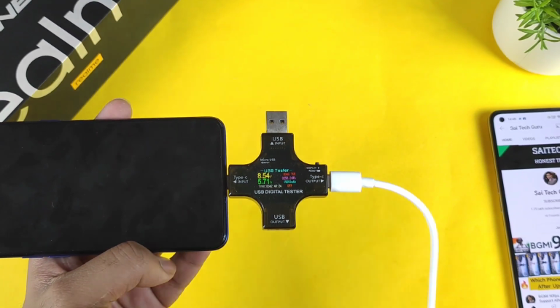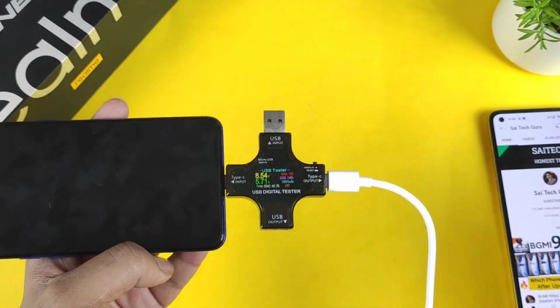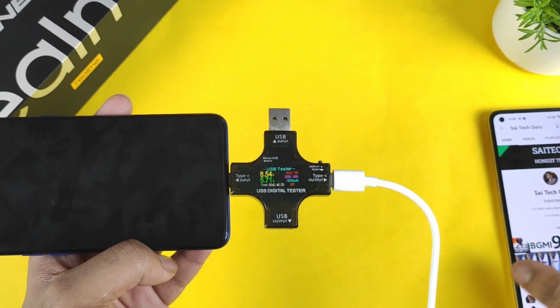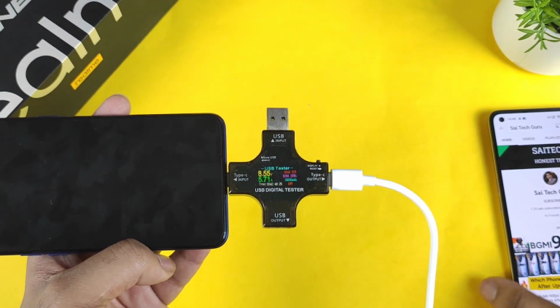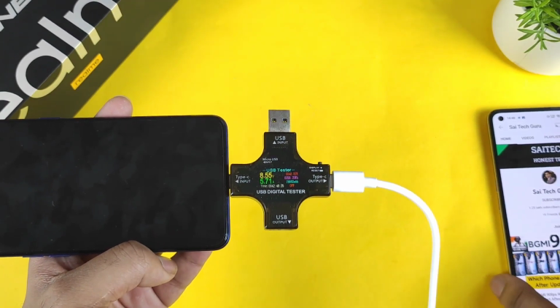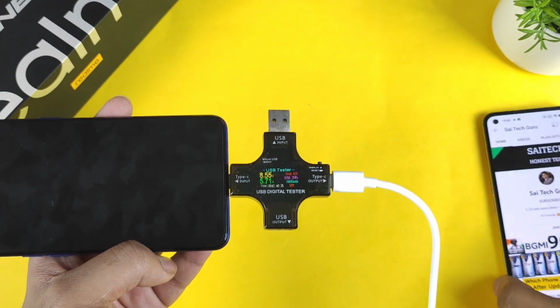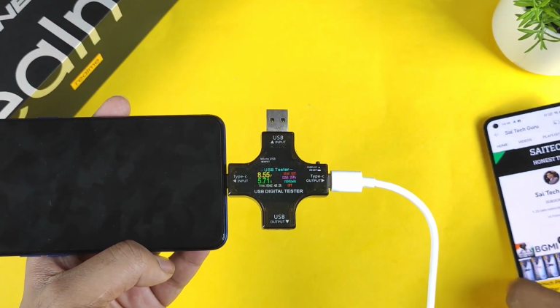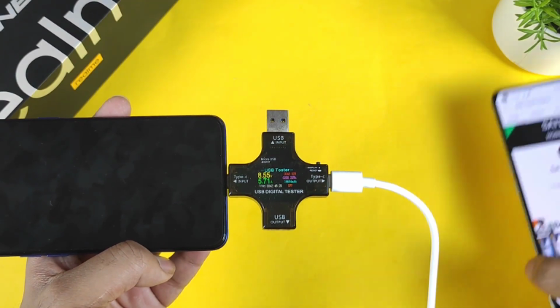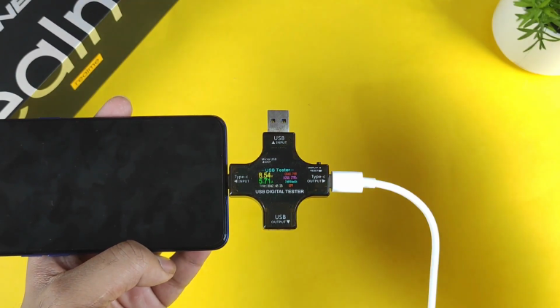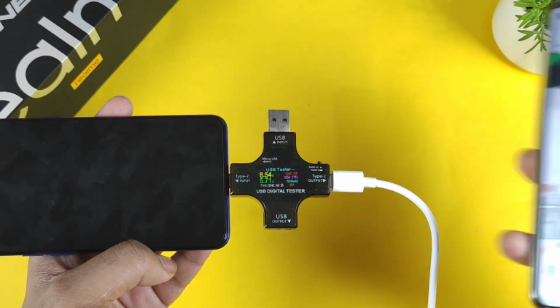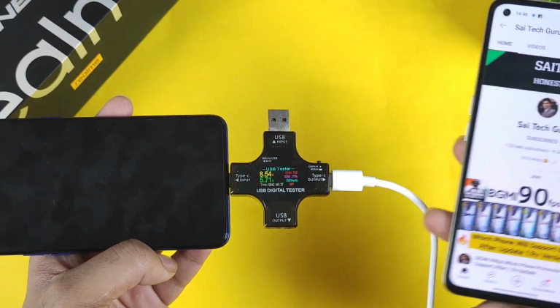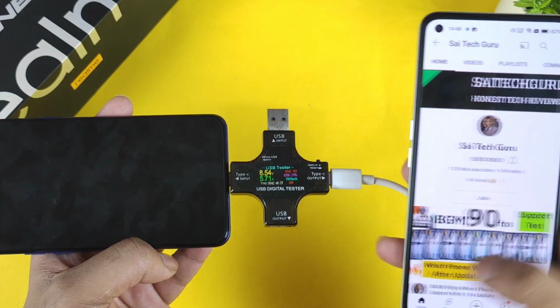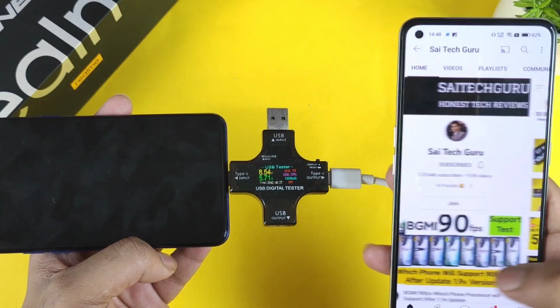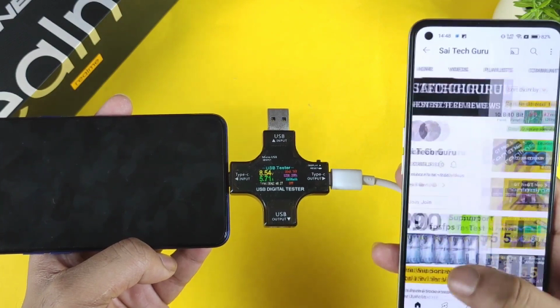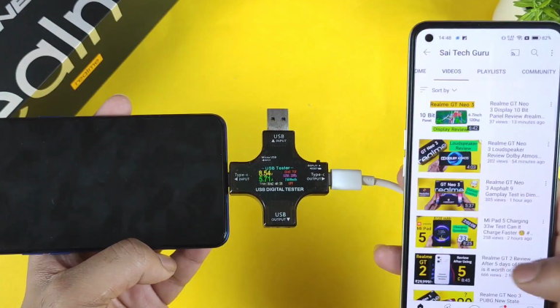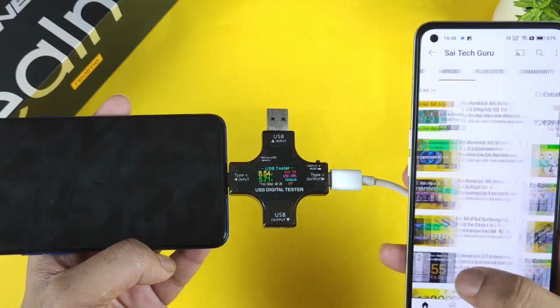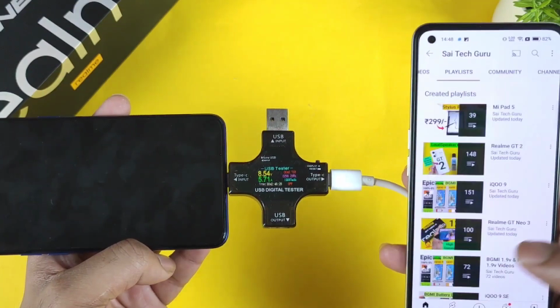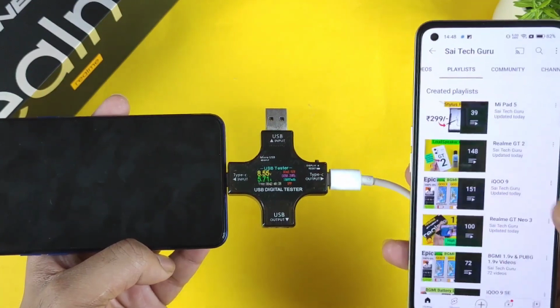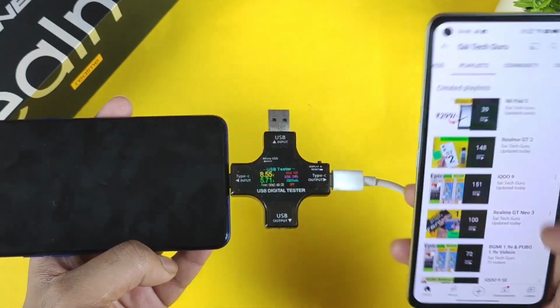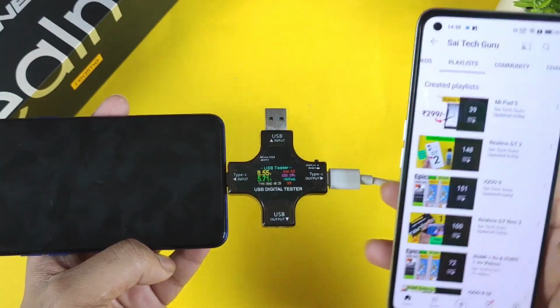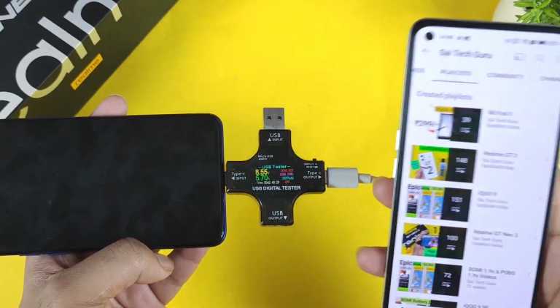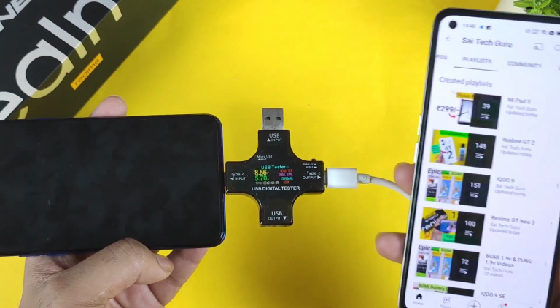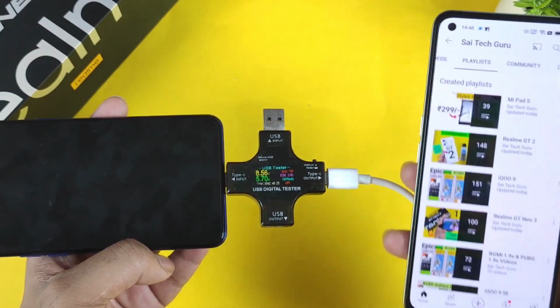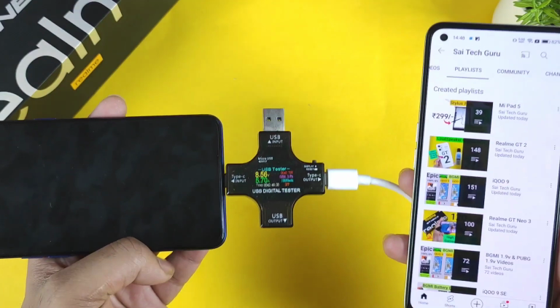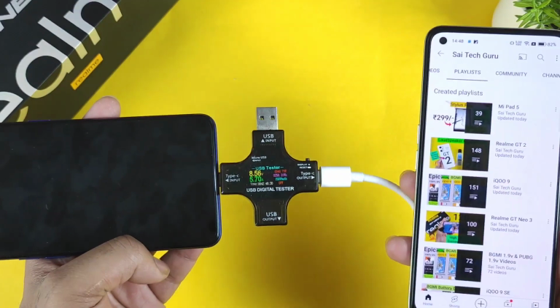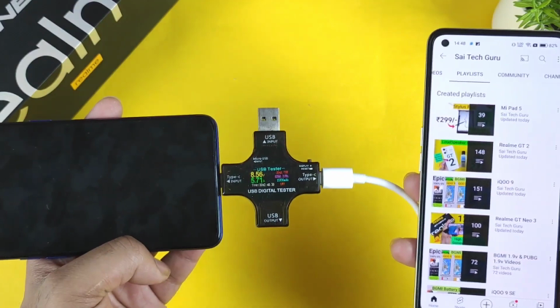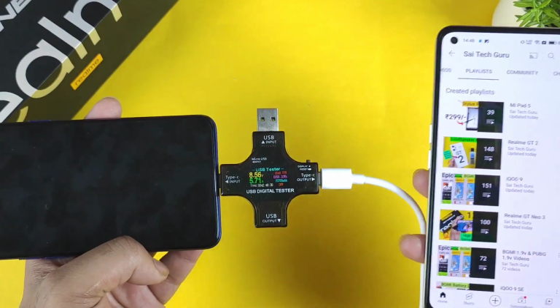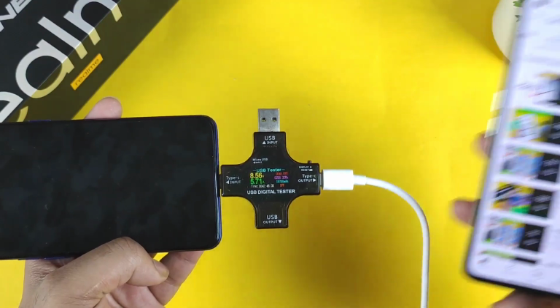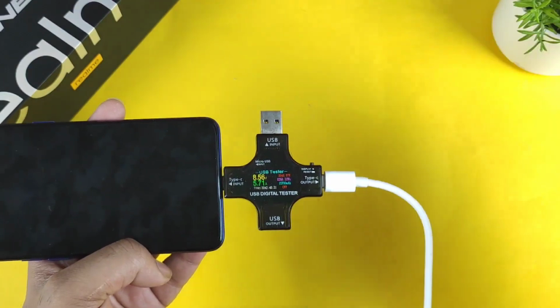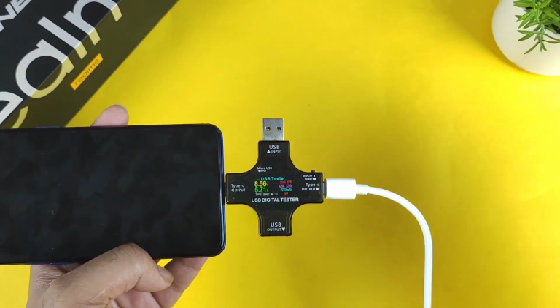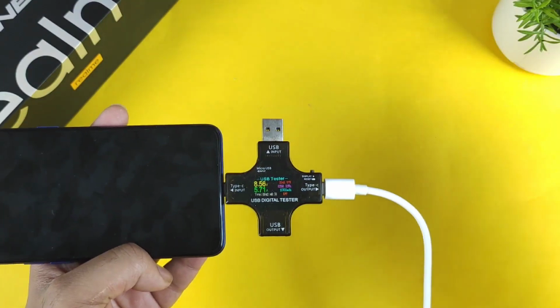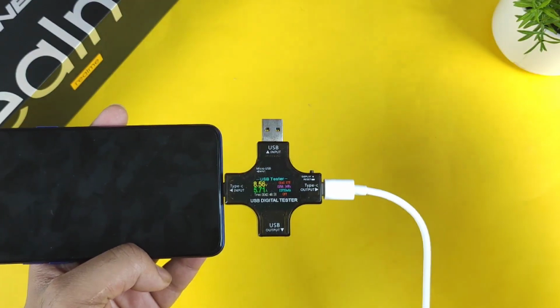If you want to watch other charging speed videos, make sure to follow the playlist for individual smartphones and you can definitely find the video about the charging speed.